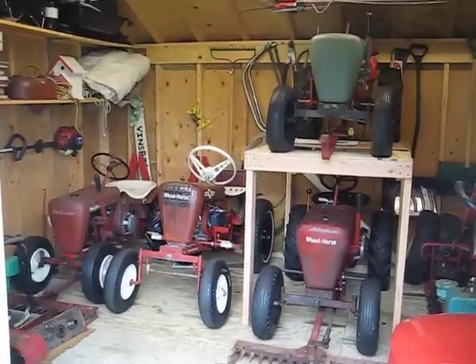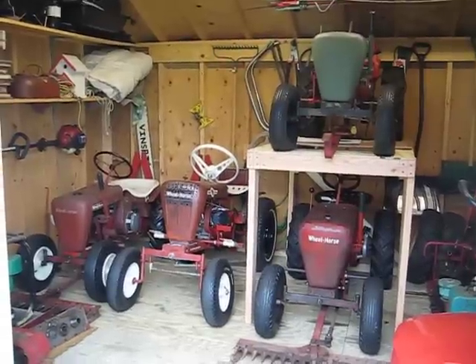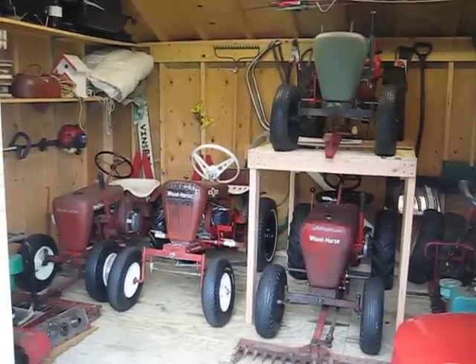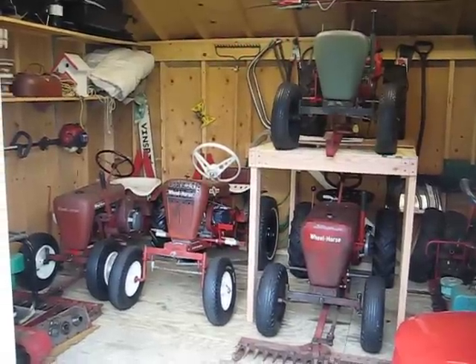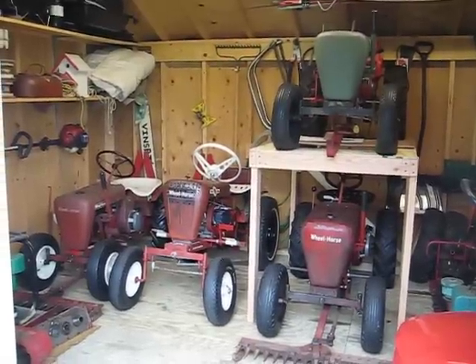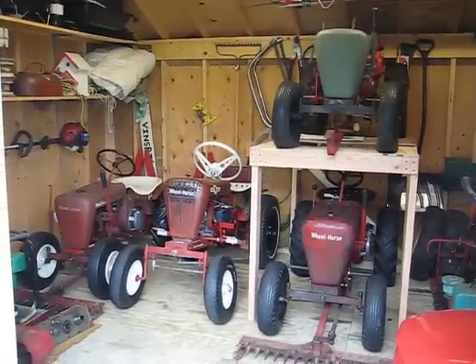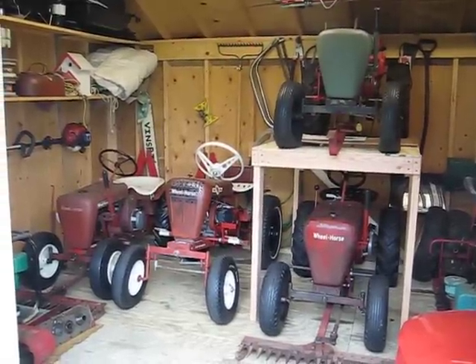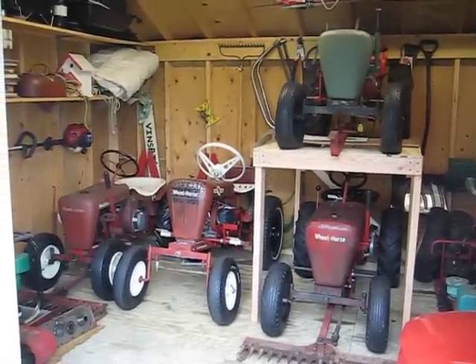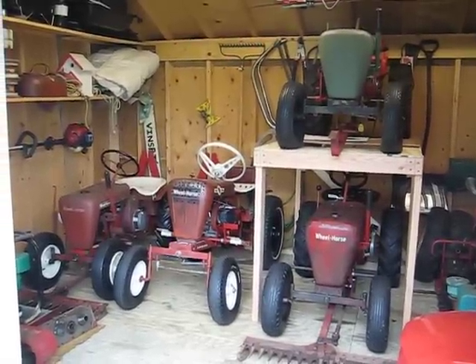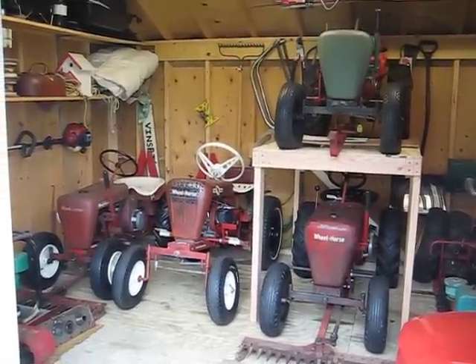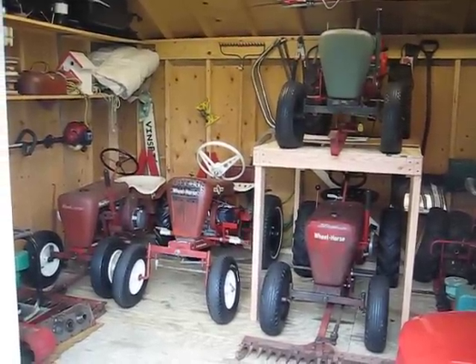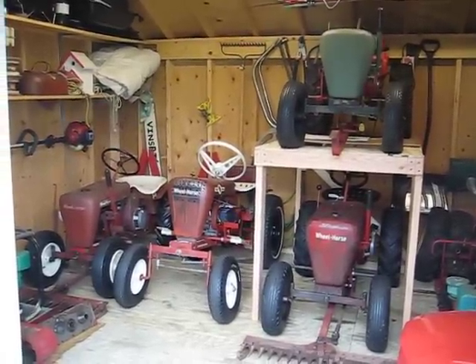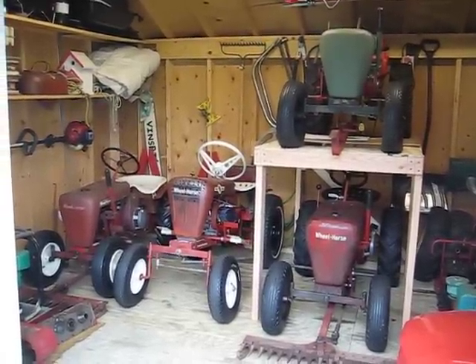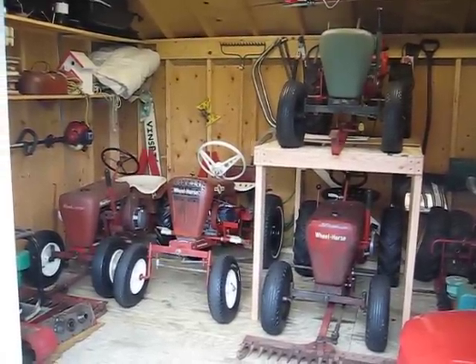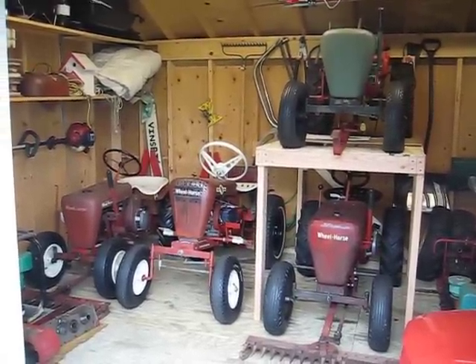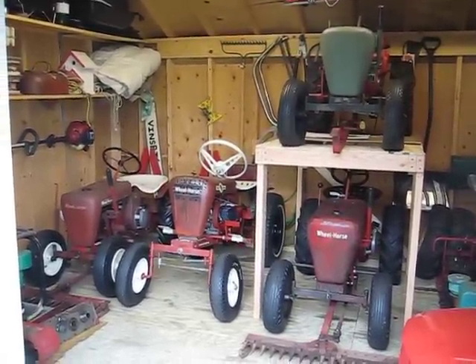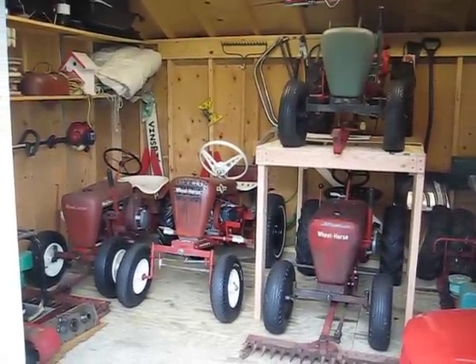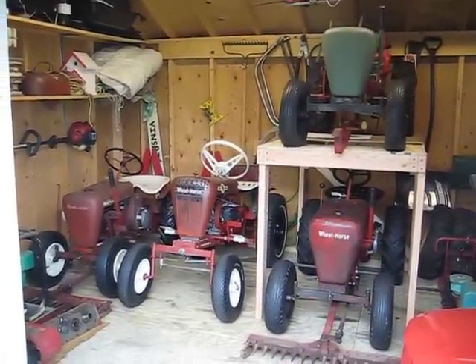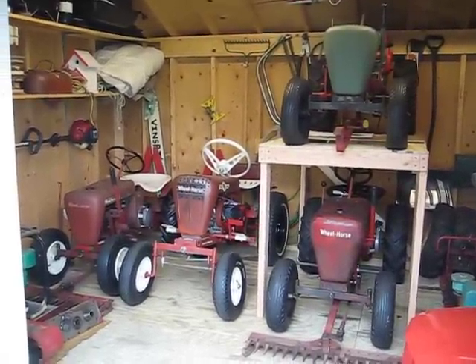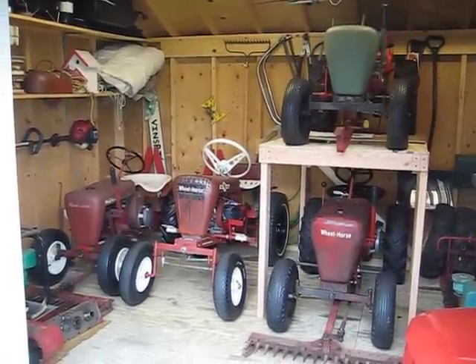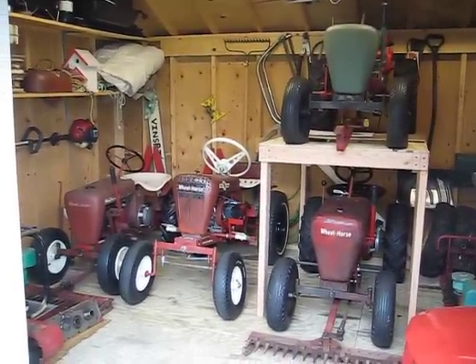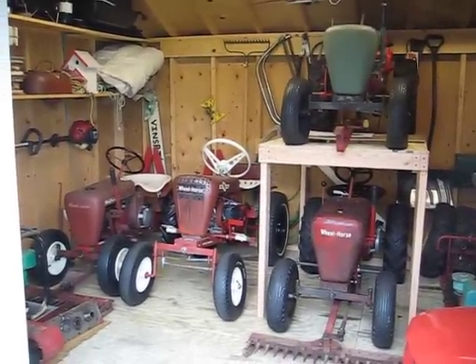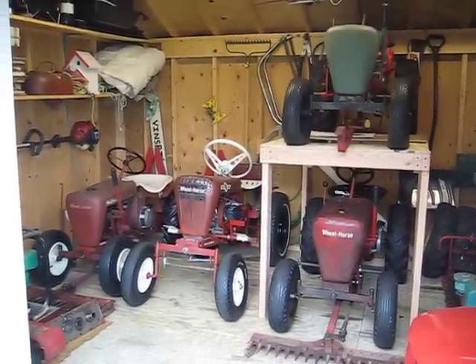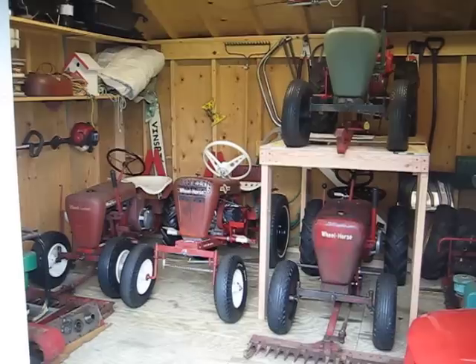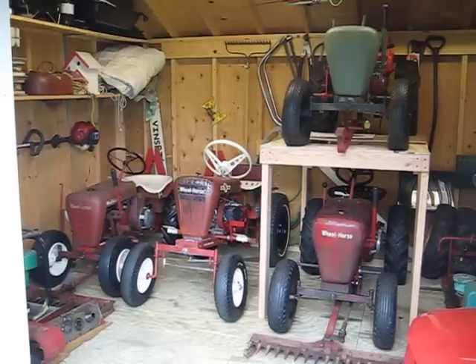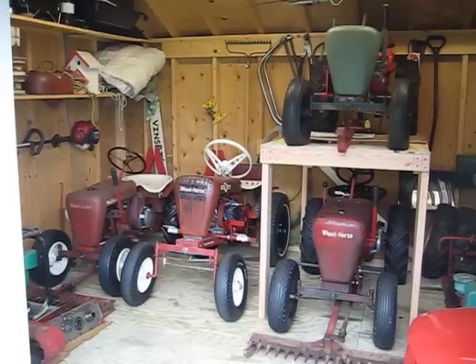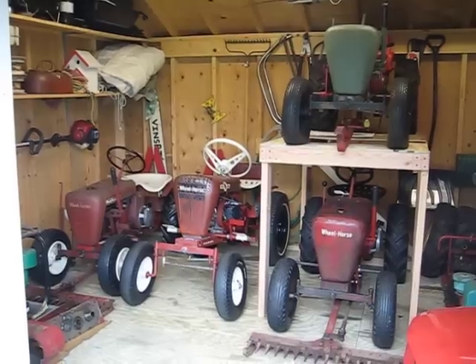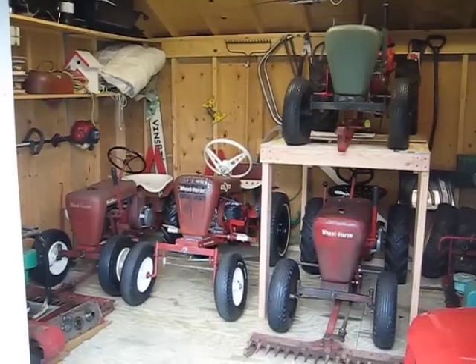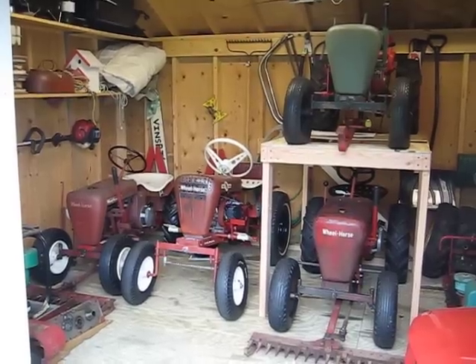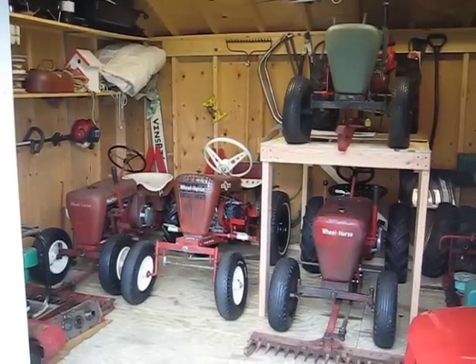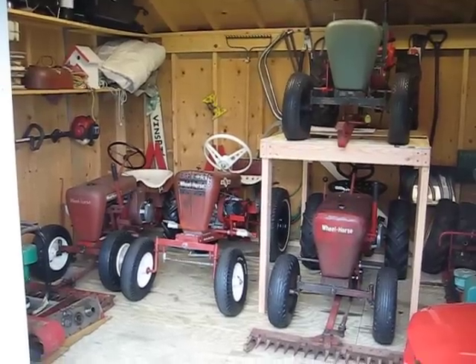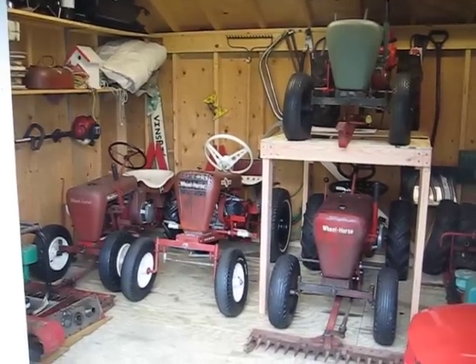How you doing guys? I was asked by a couple members to show you my wheel horse collection, so I thought I'd show a couple of my tractors today.